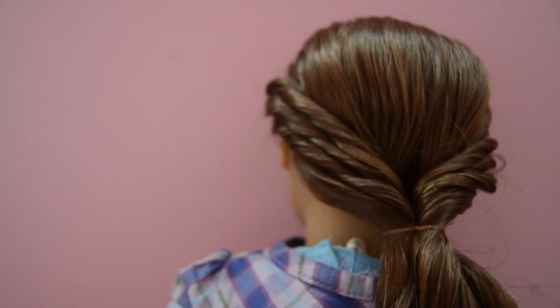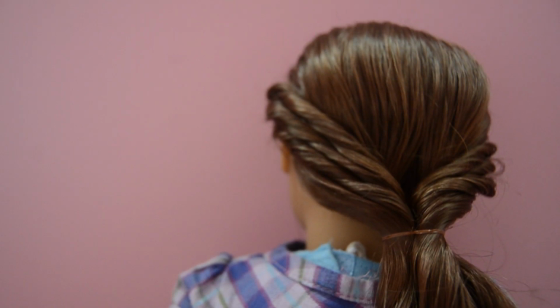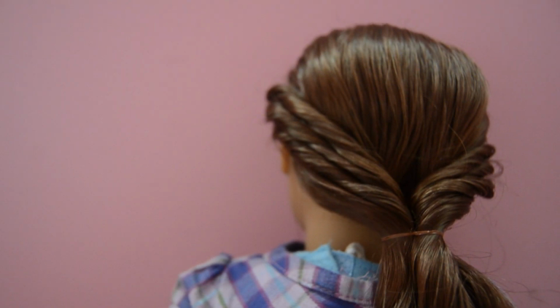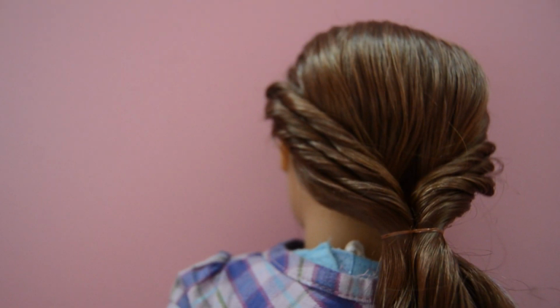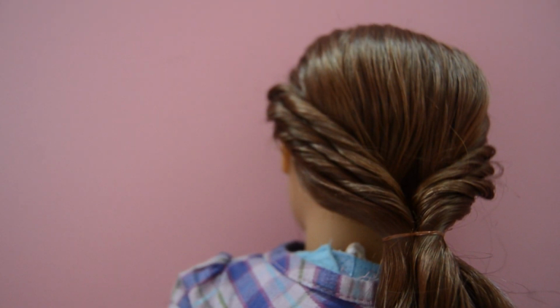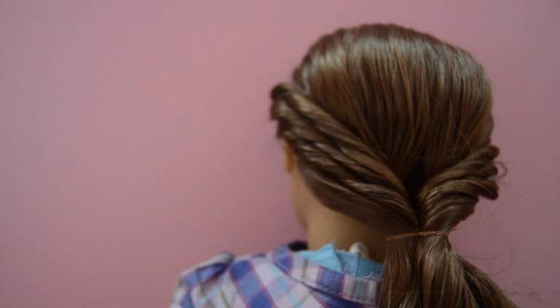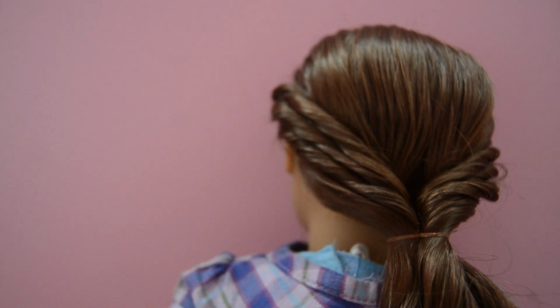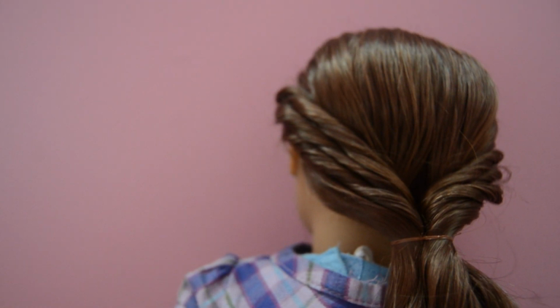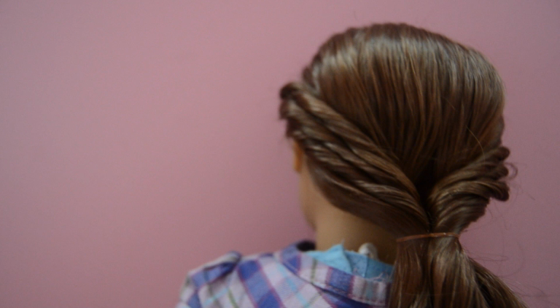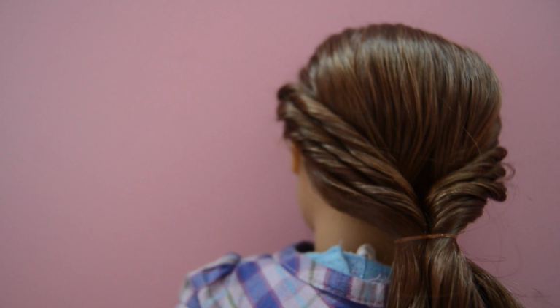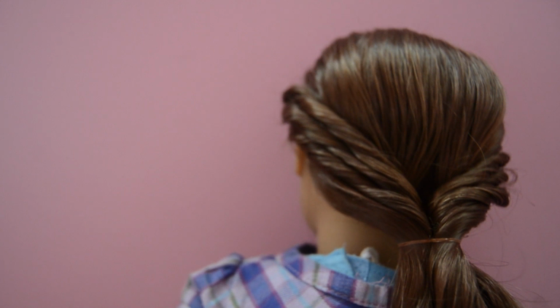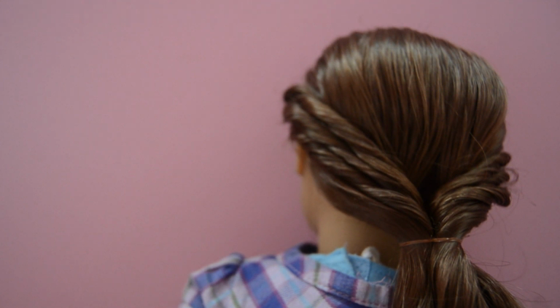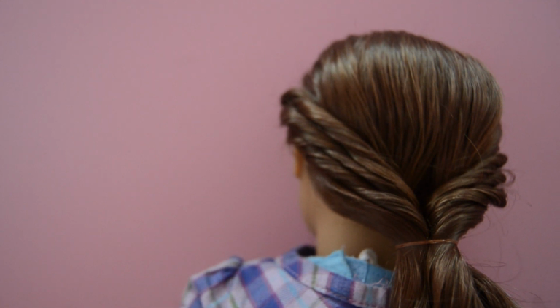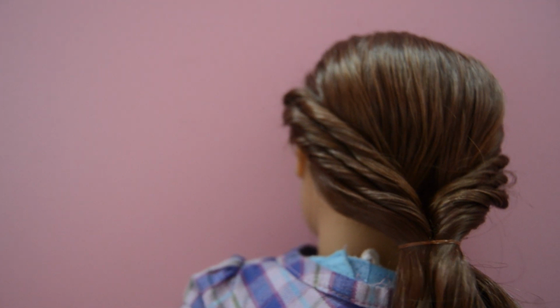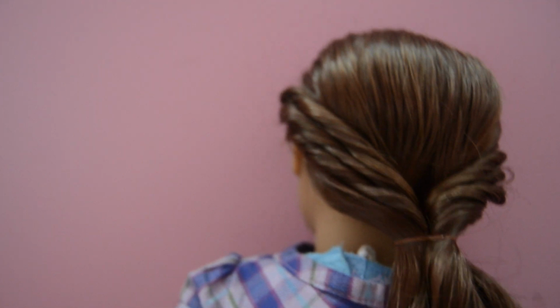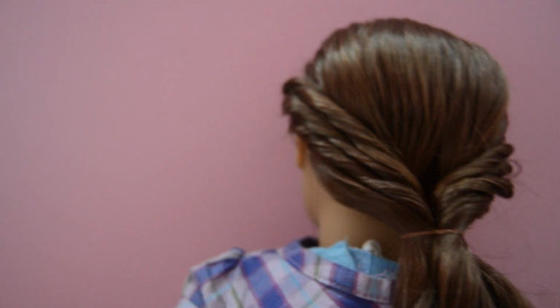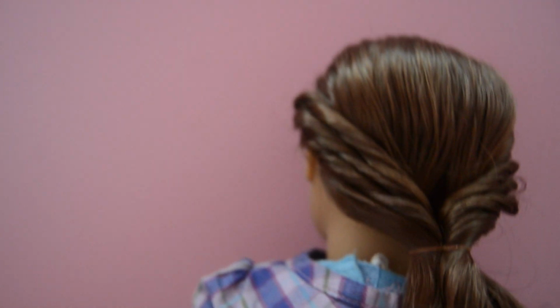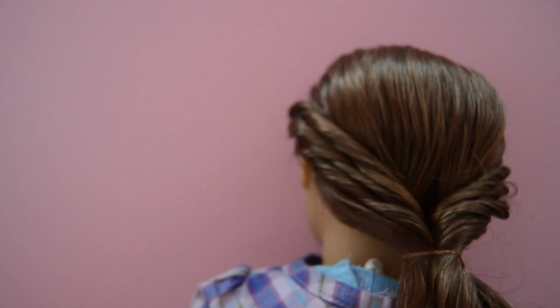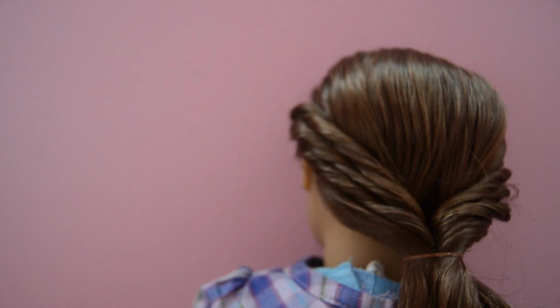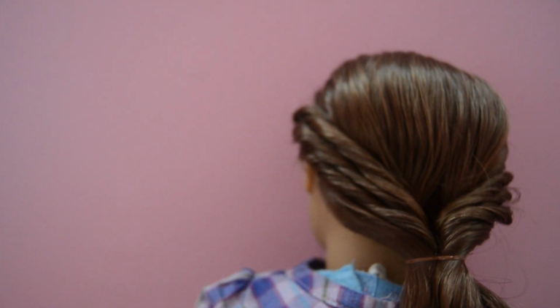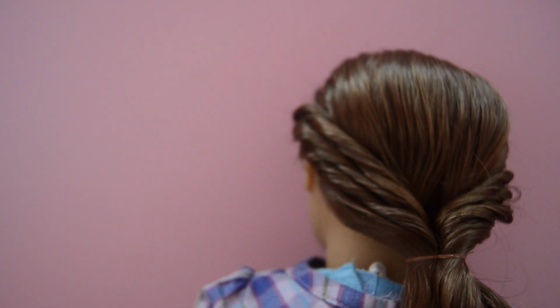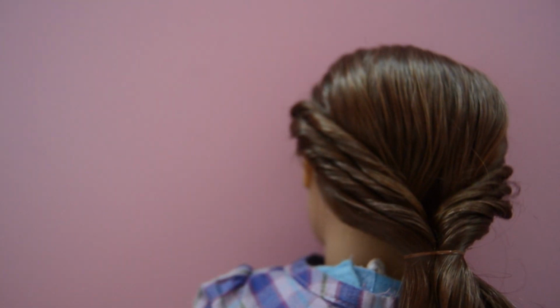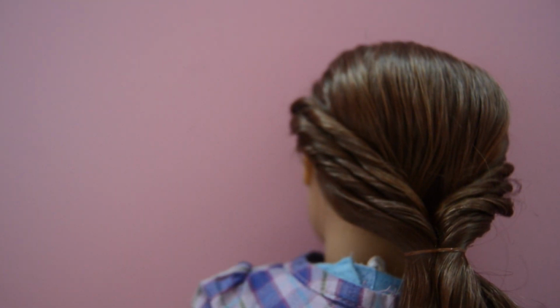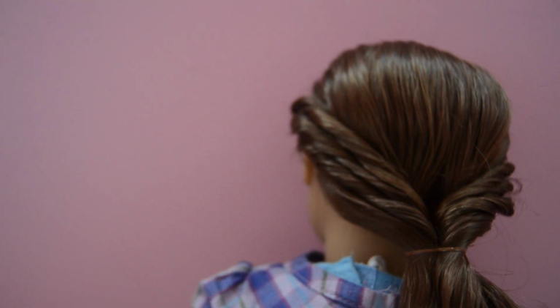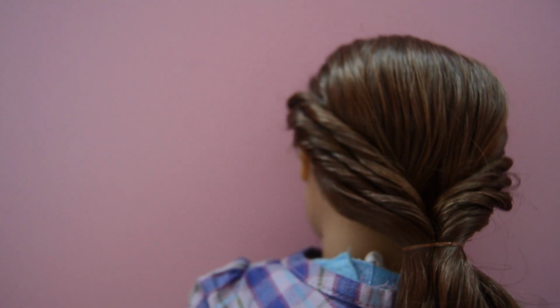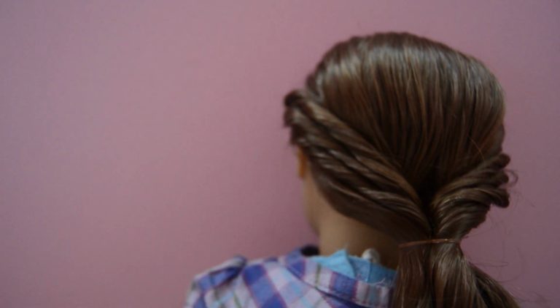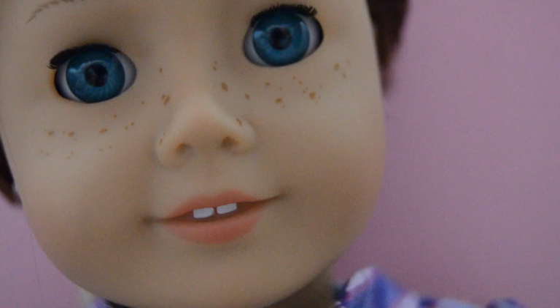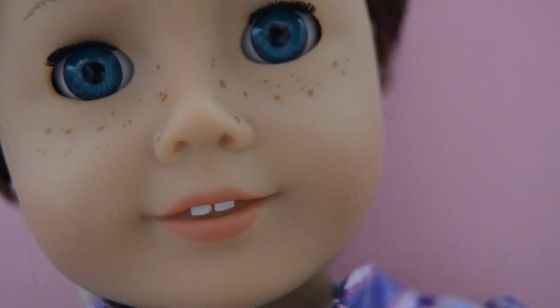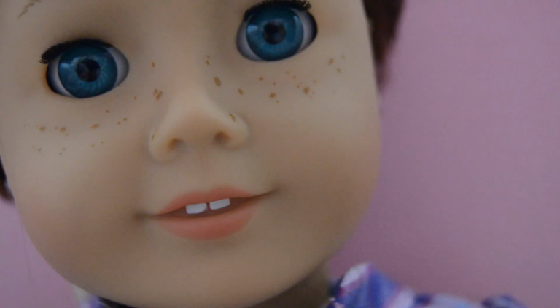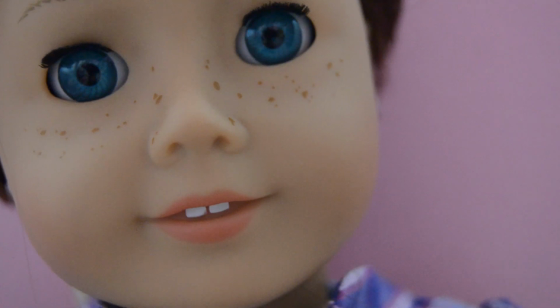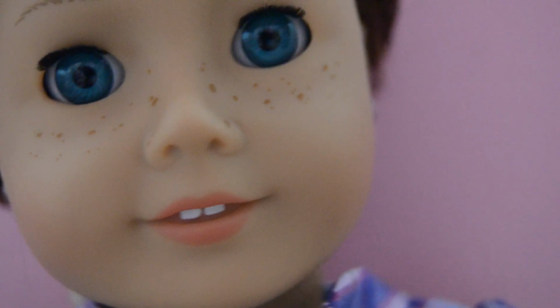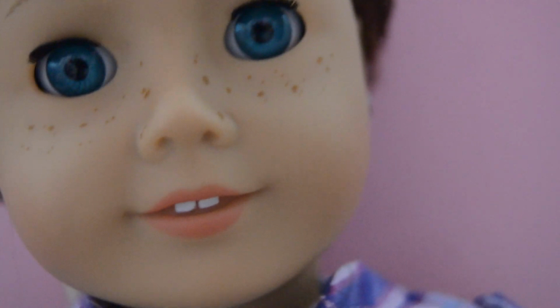After you're done, your hairstyle should look something like this. Bye guys, see you later.